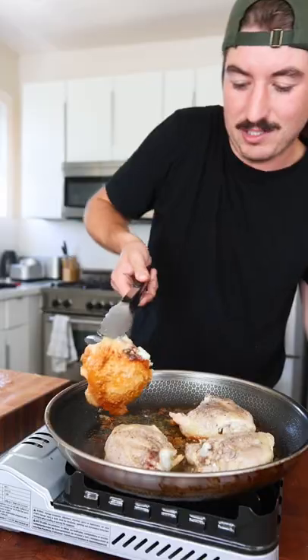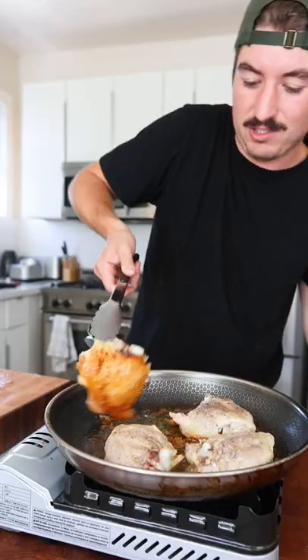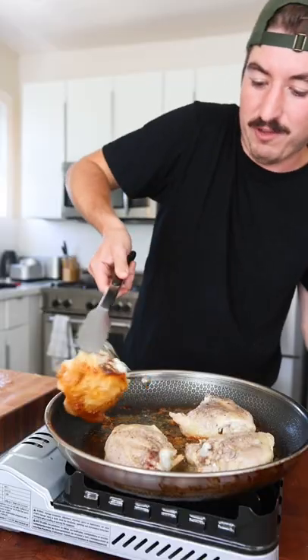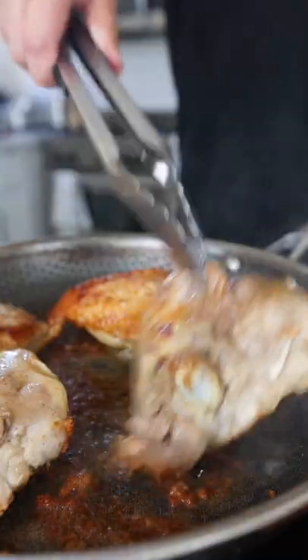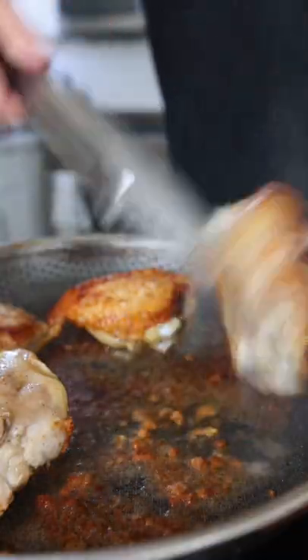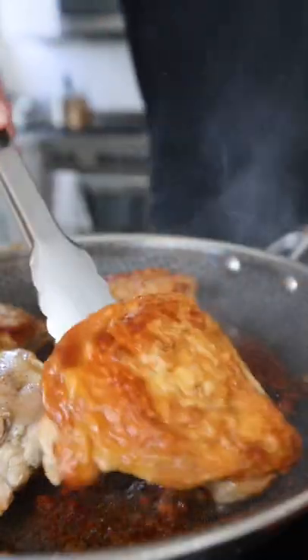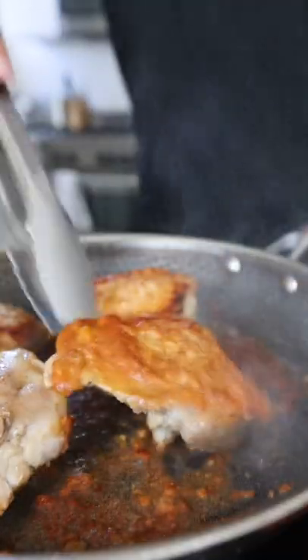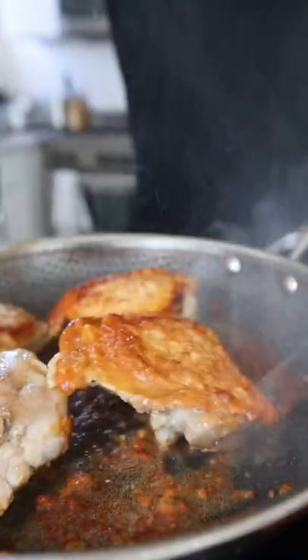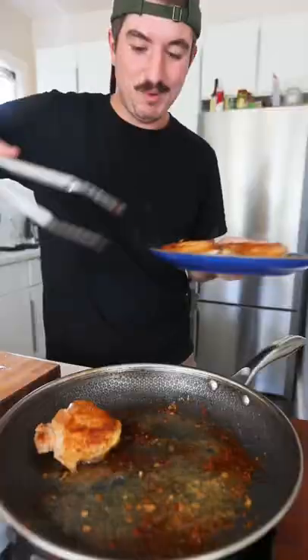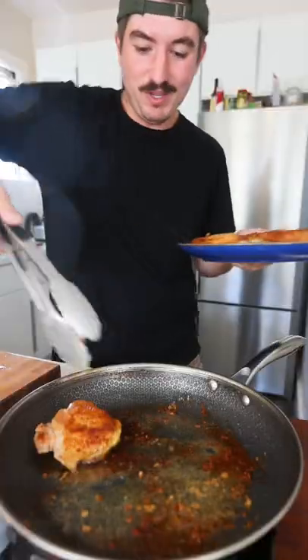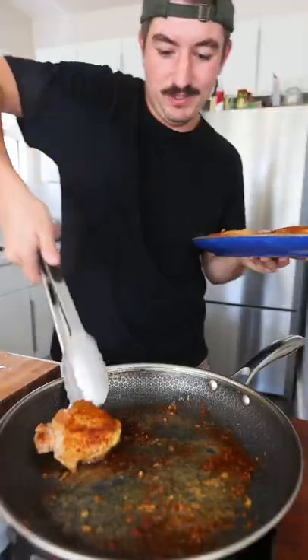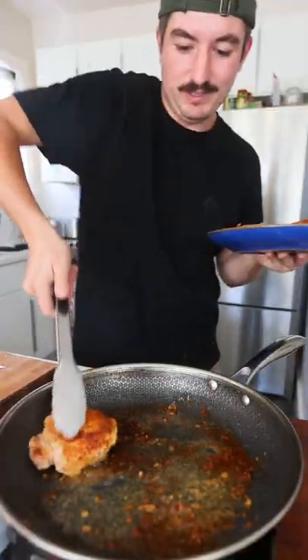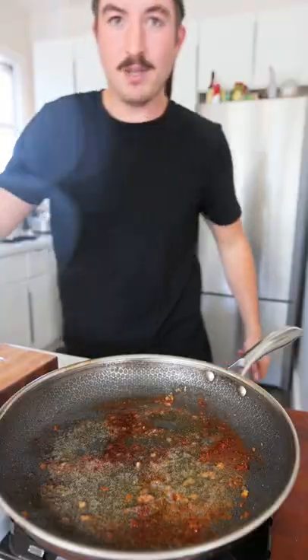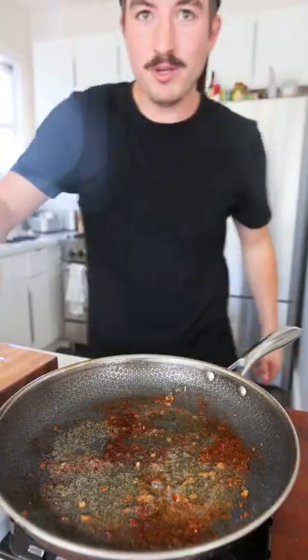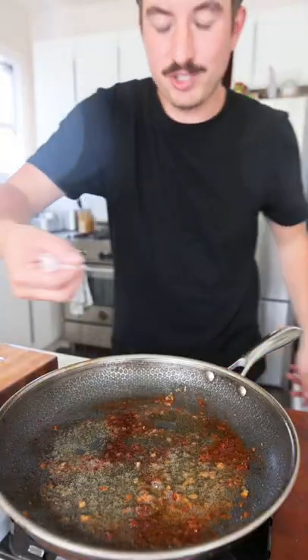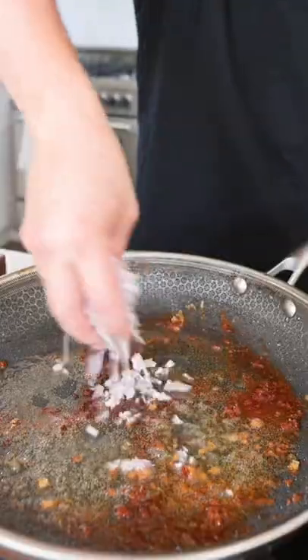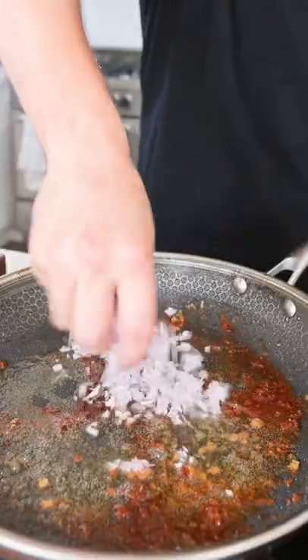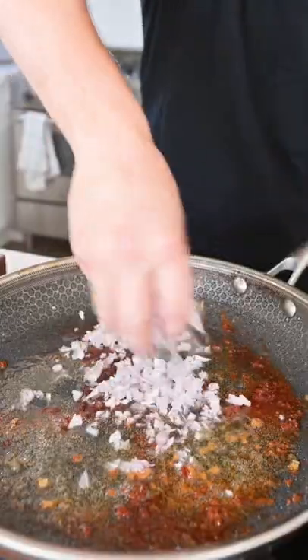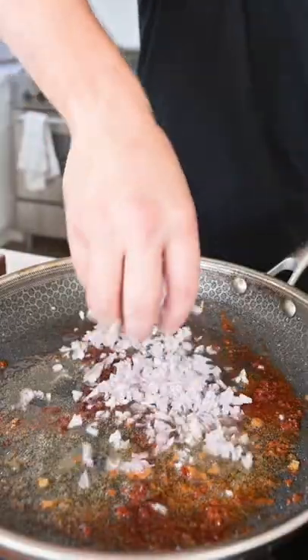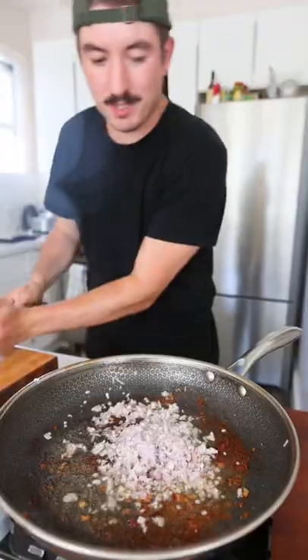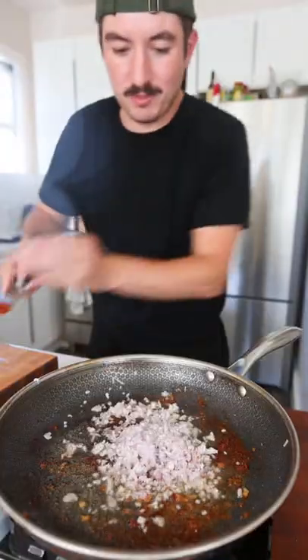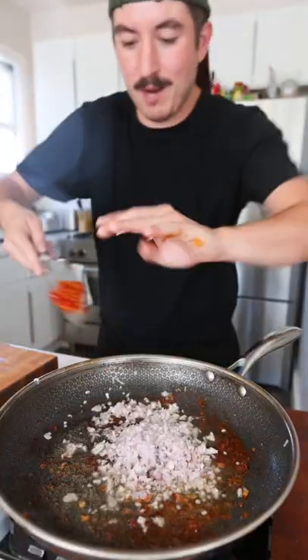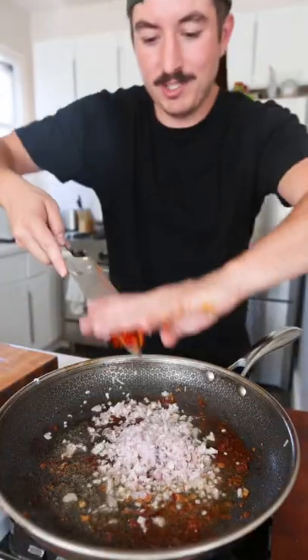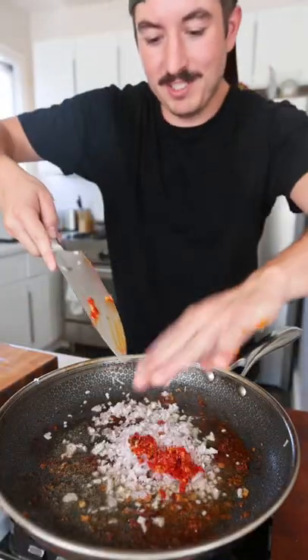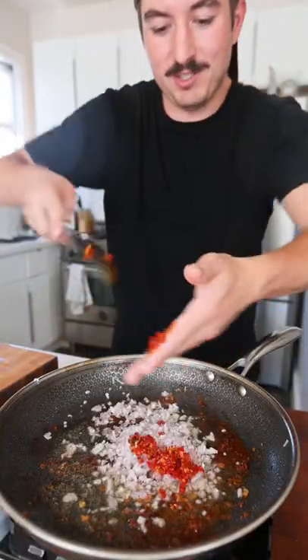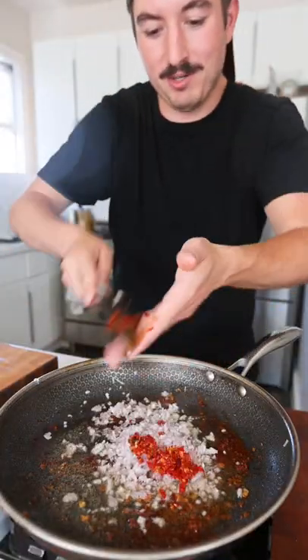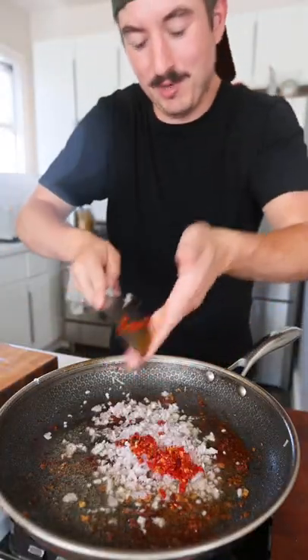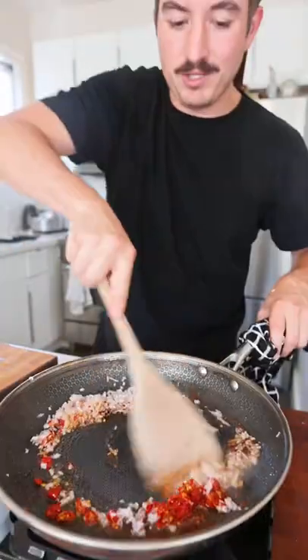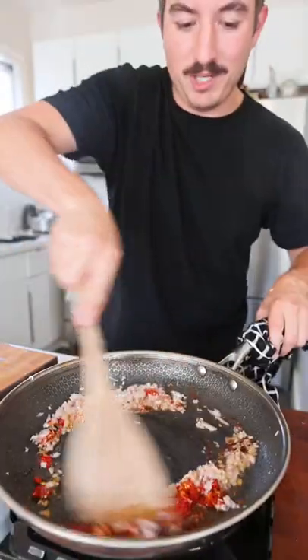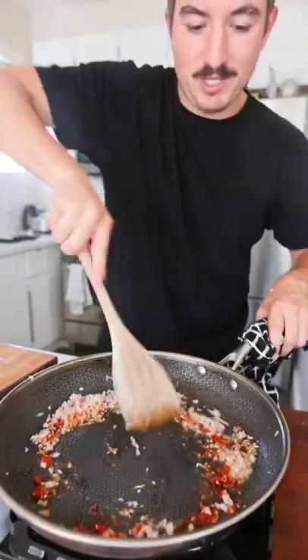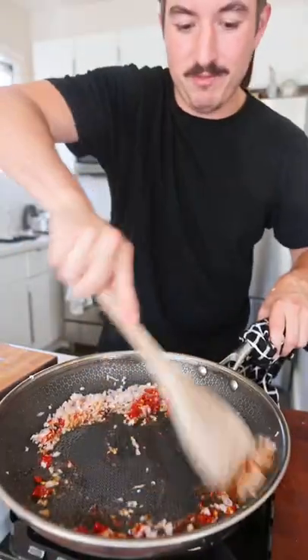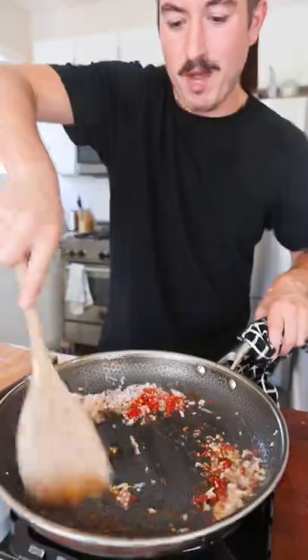So just flip each piece, pull those. In goes your shallot. Wrapped up some Calabrian chilies and those going in as well. Pull the chicken bits off the bottom.